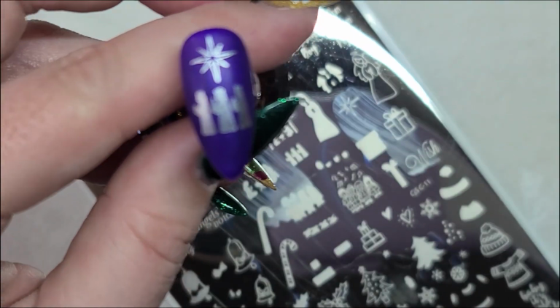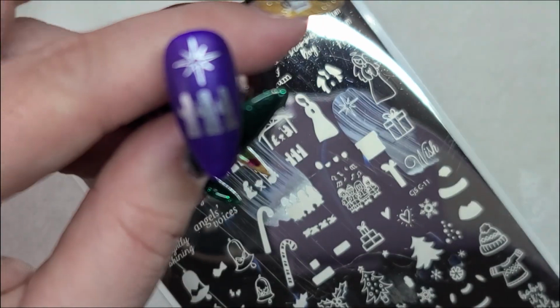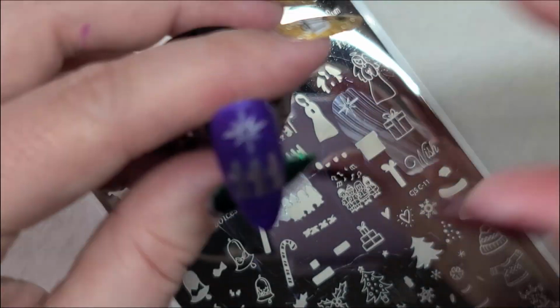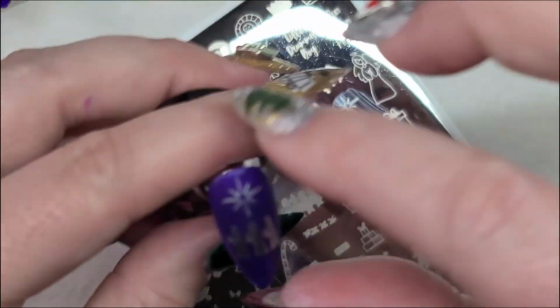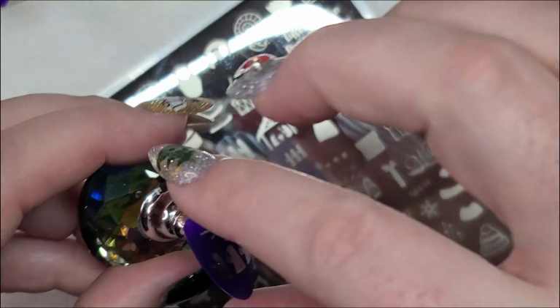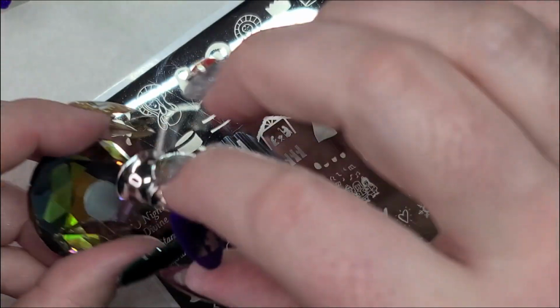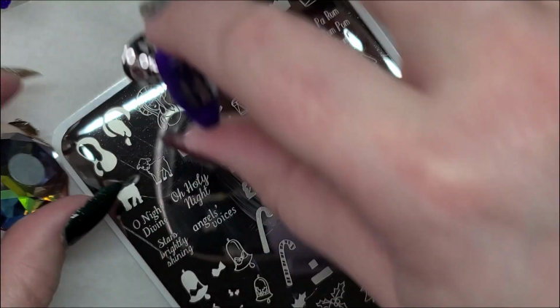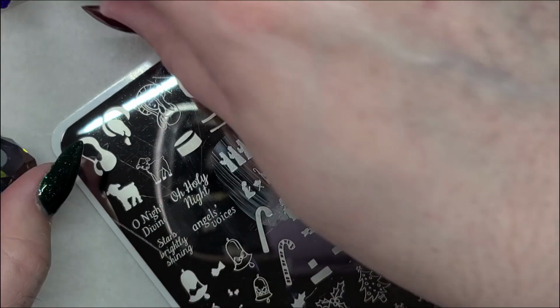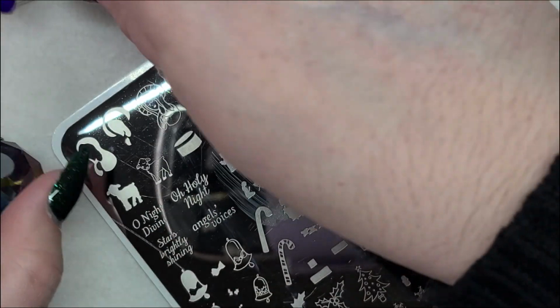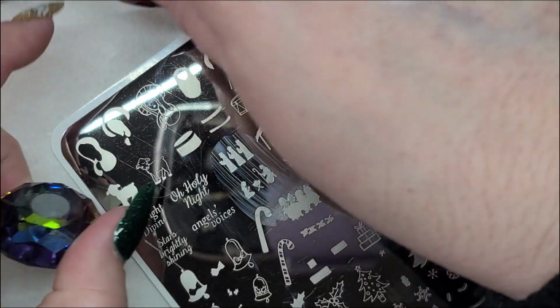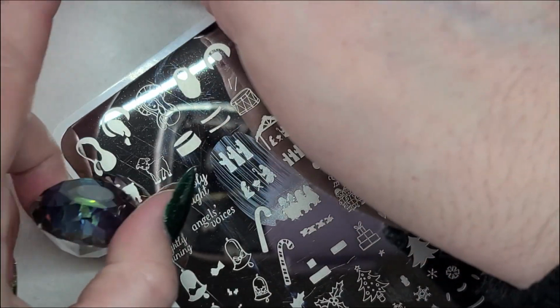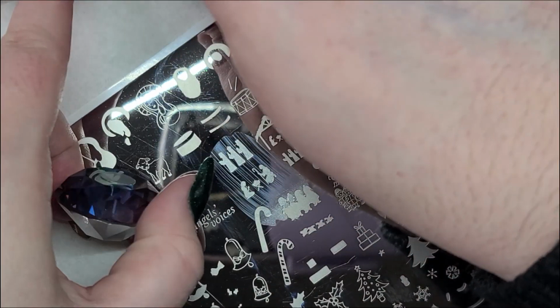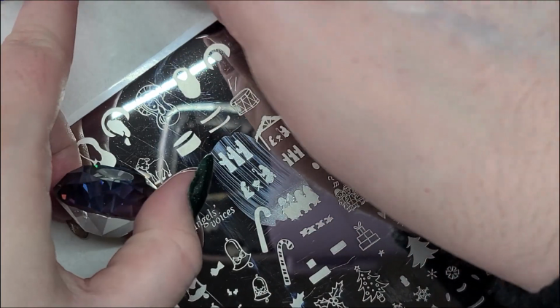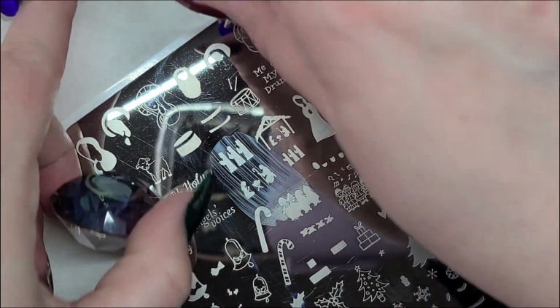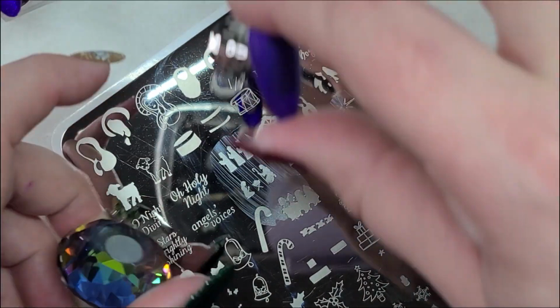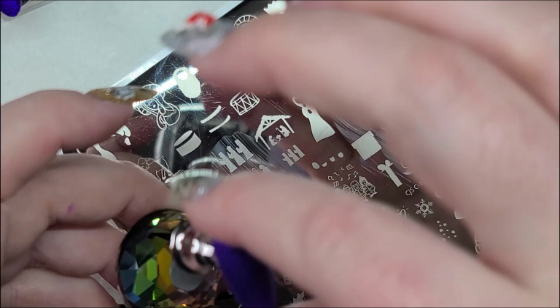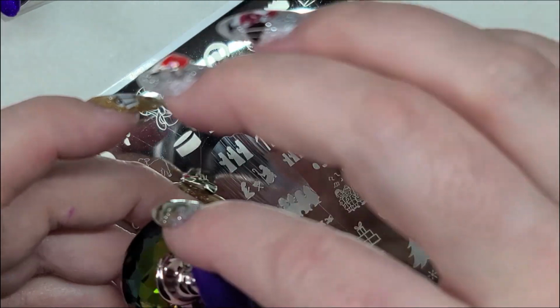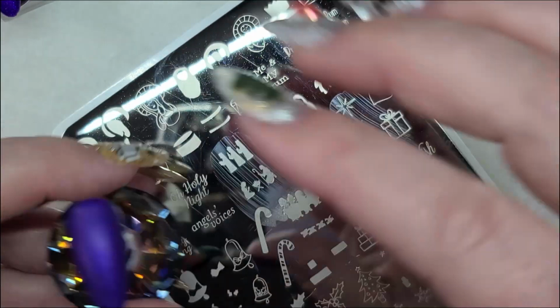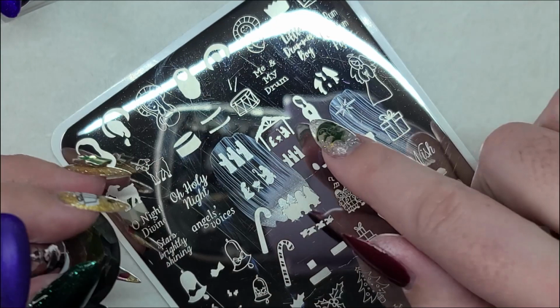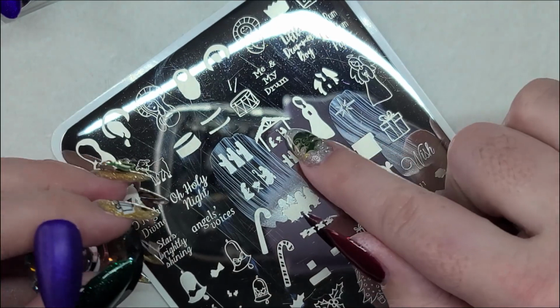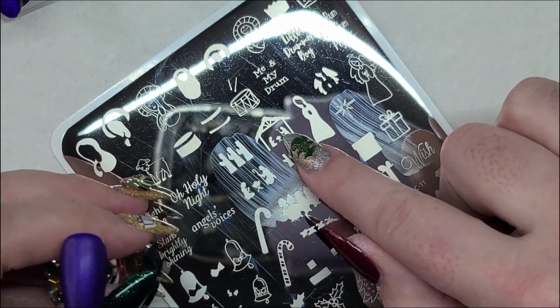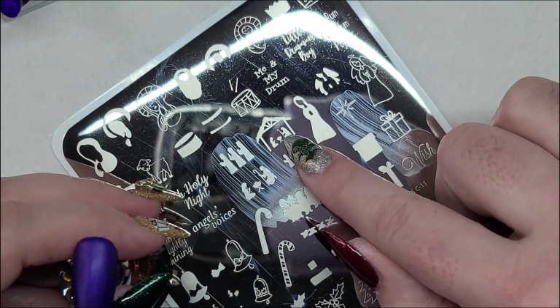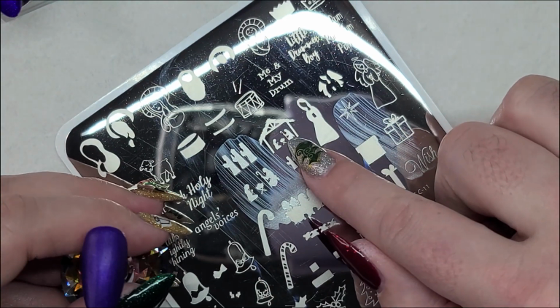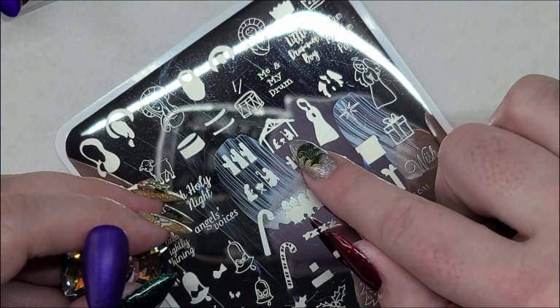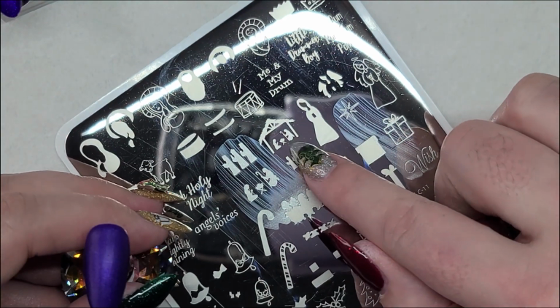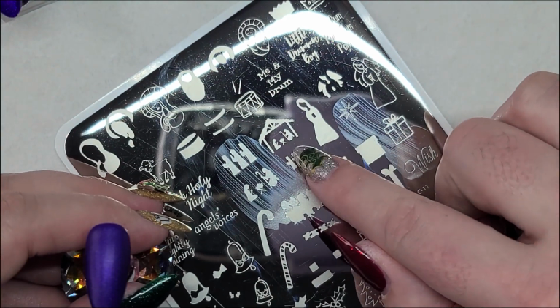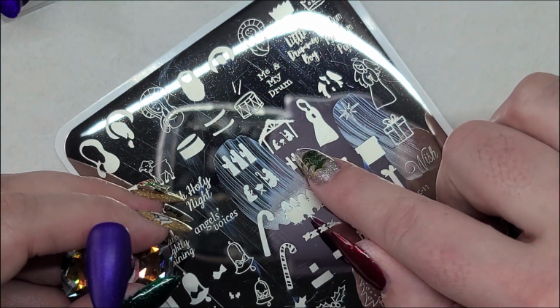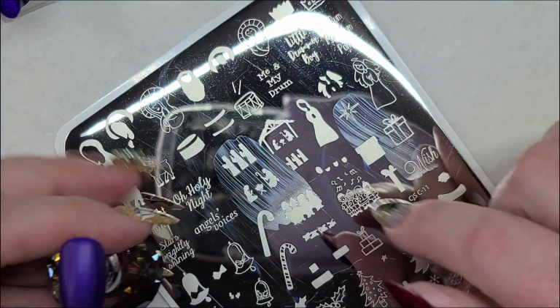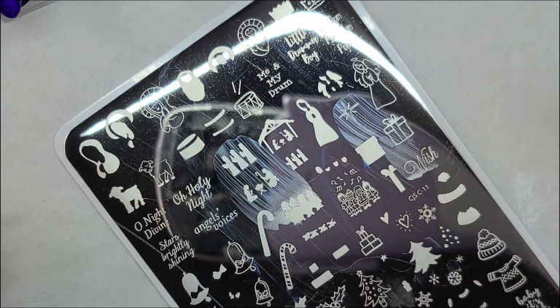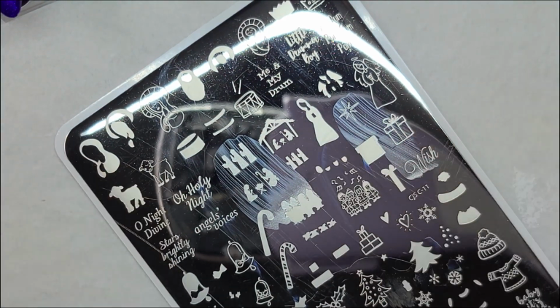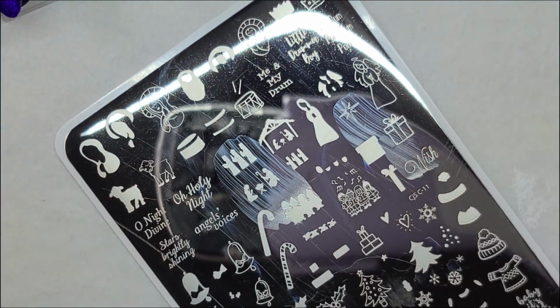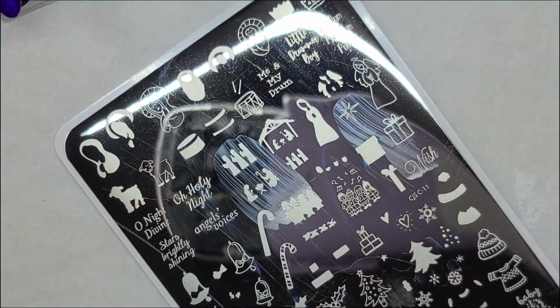And we're done with this one. For the middle nail I'm going to use this manger scene right here.